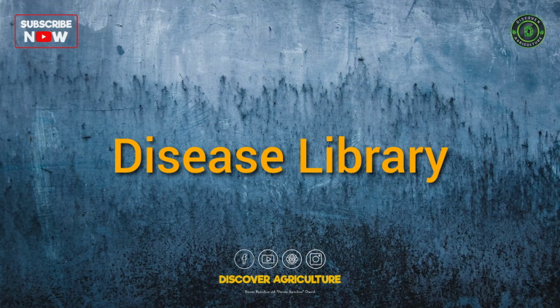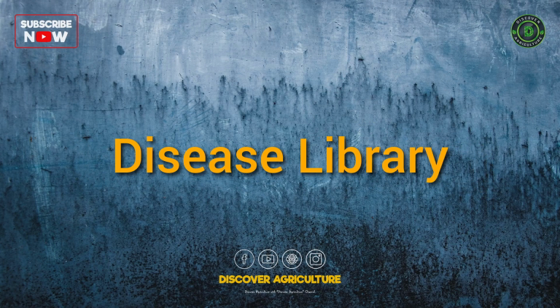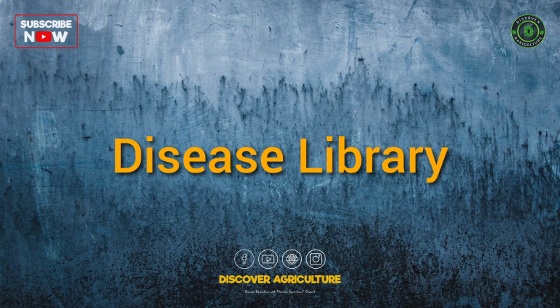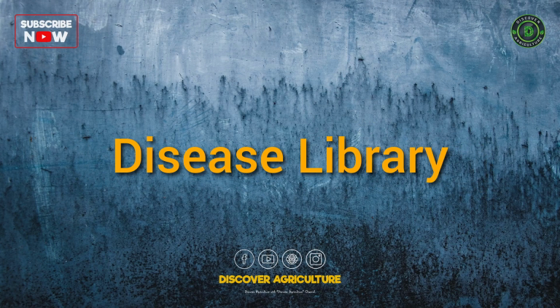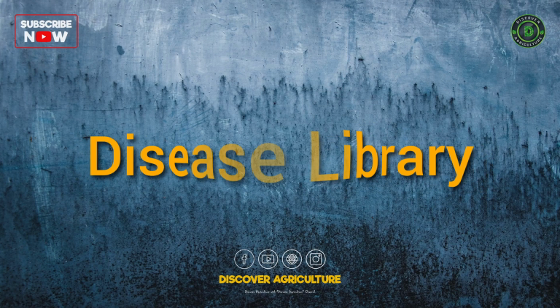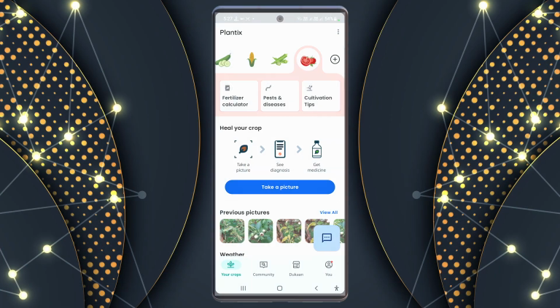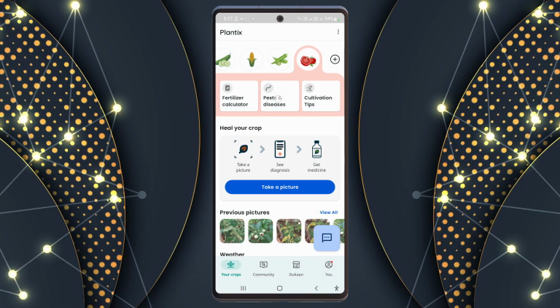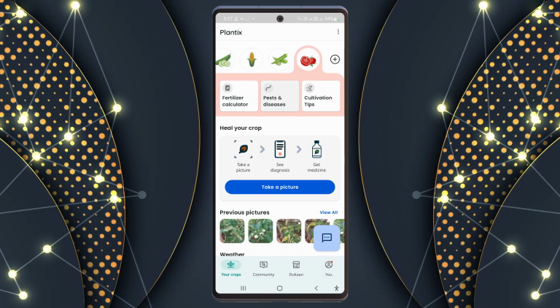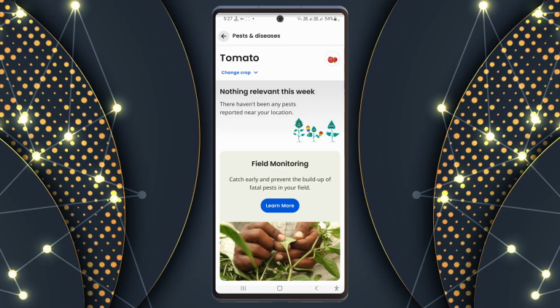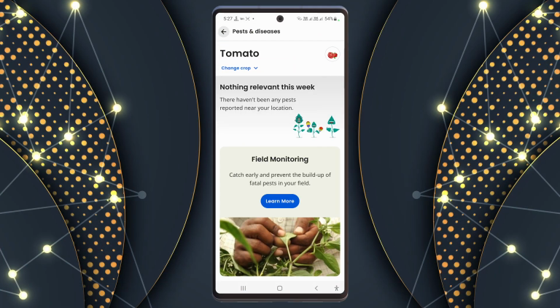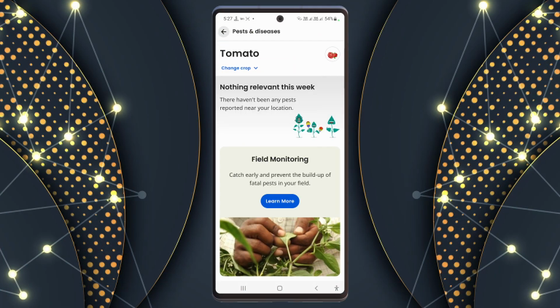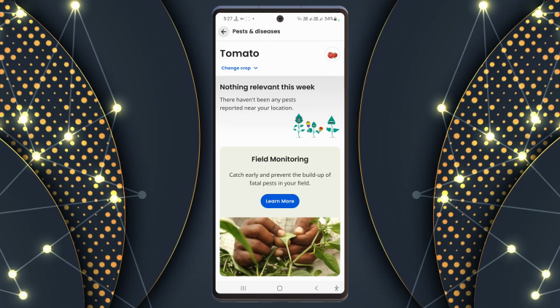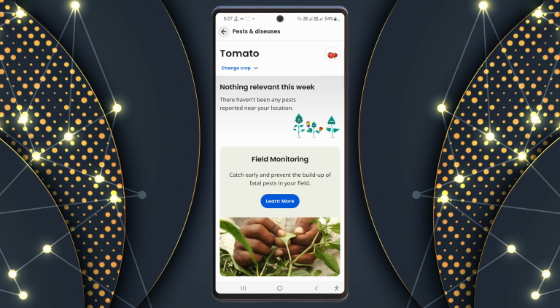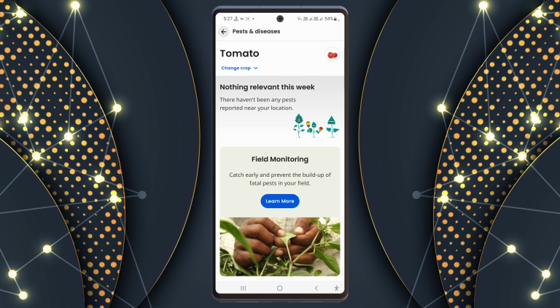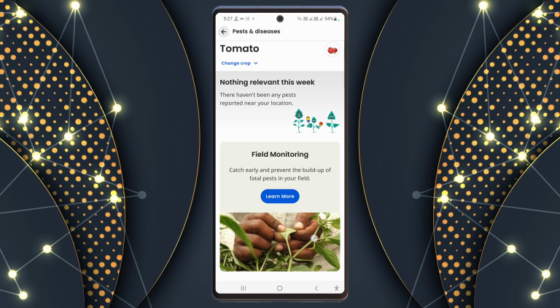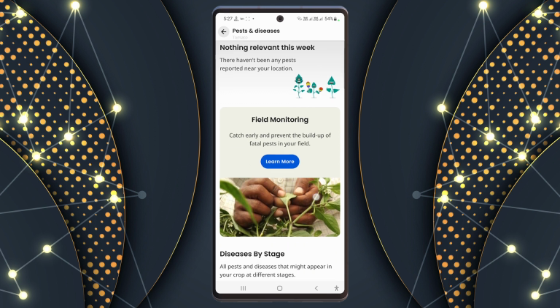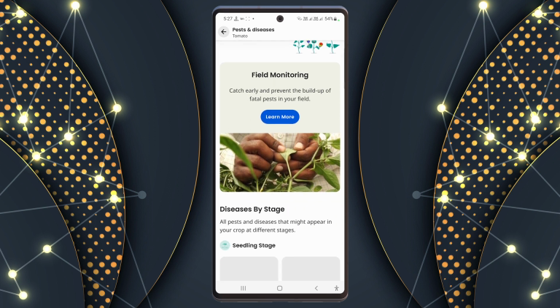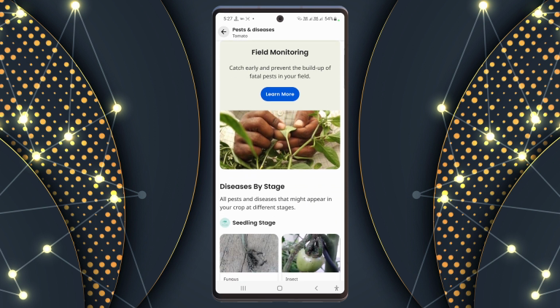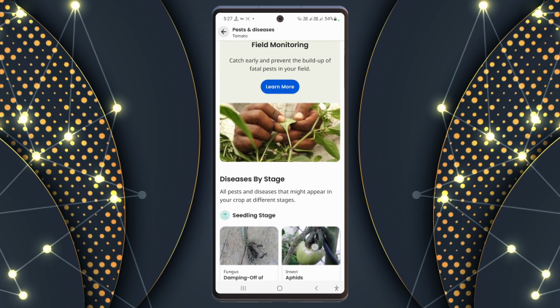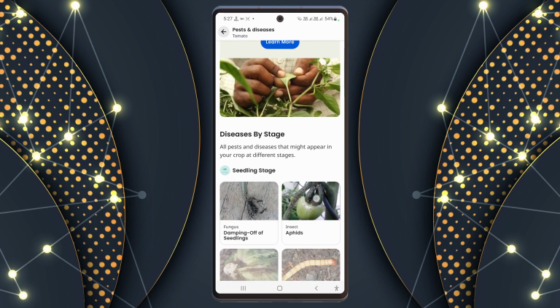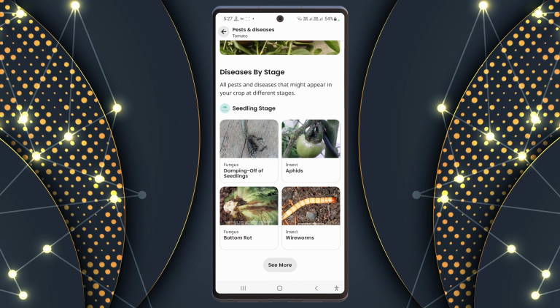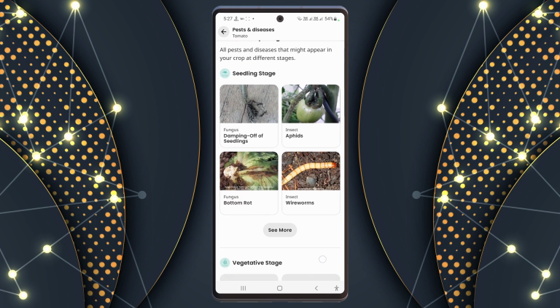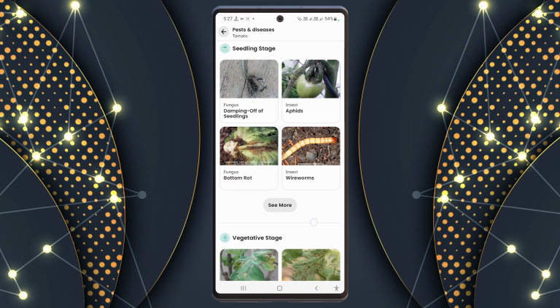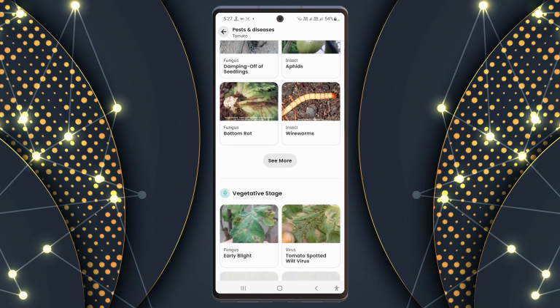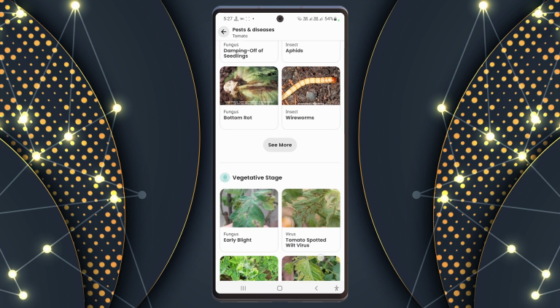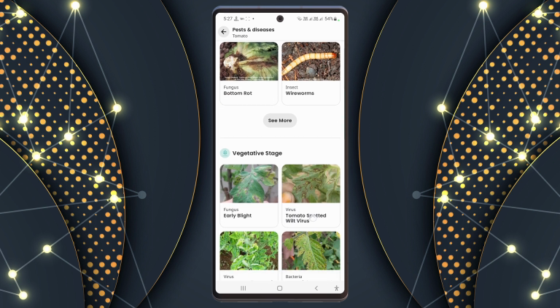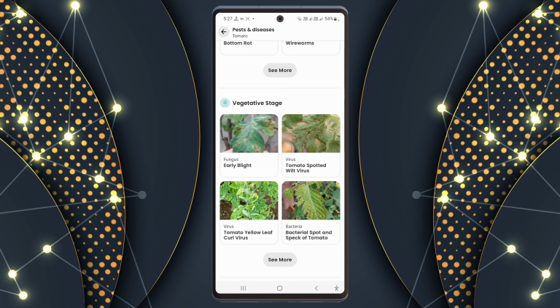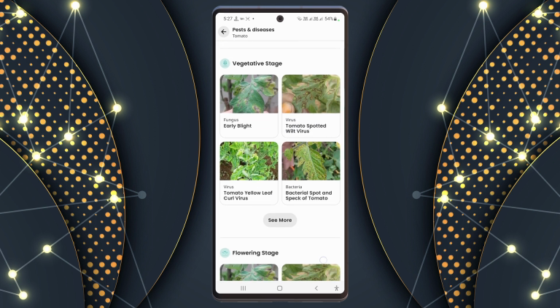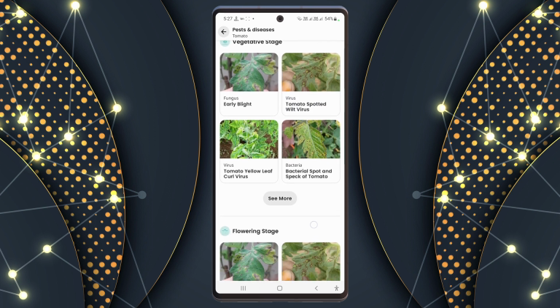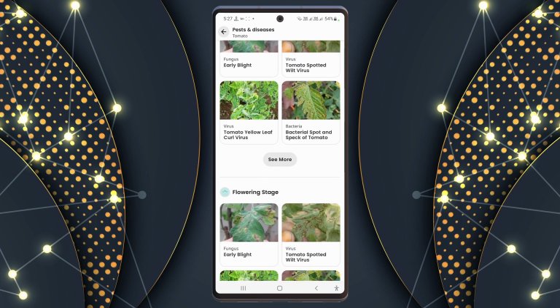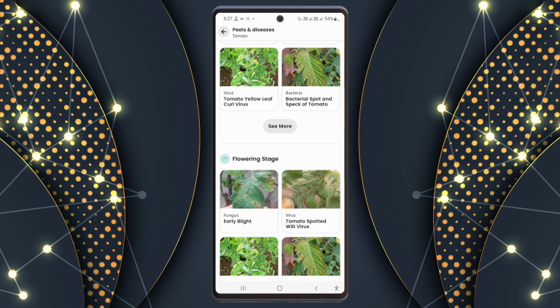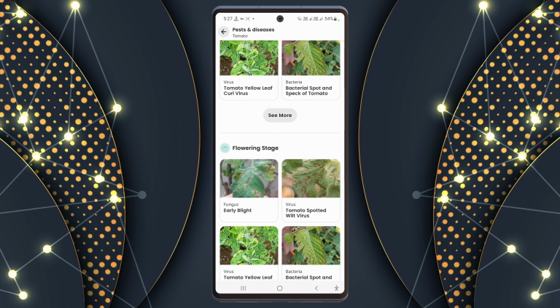This is the library: your go-to place for plant problems and solutions. It's like having a plant doctor in your hand.